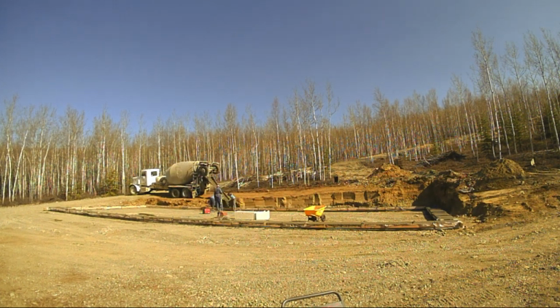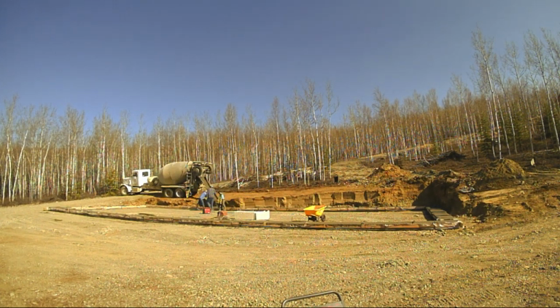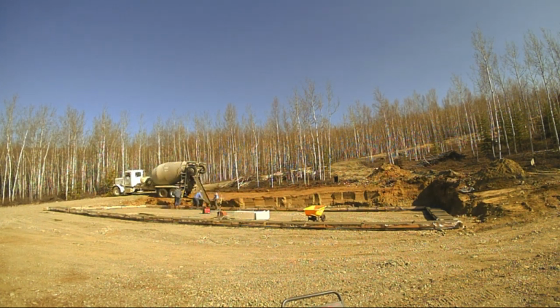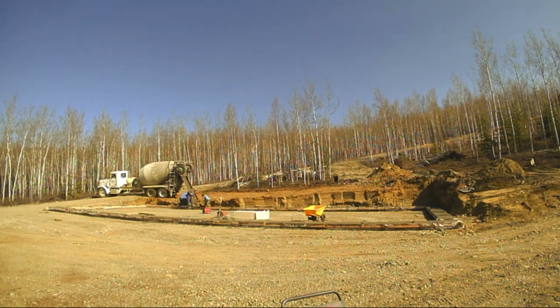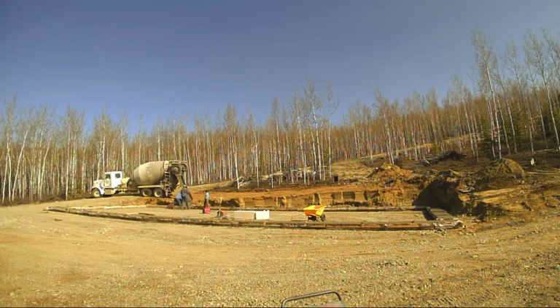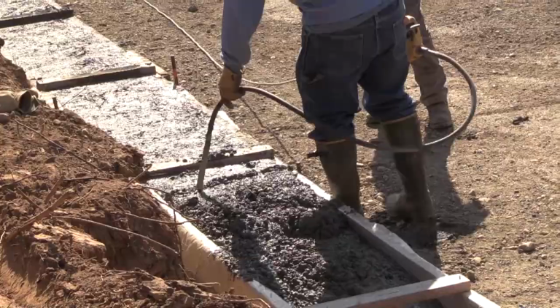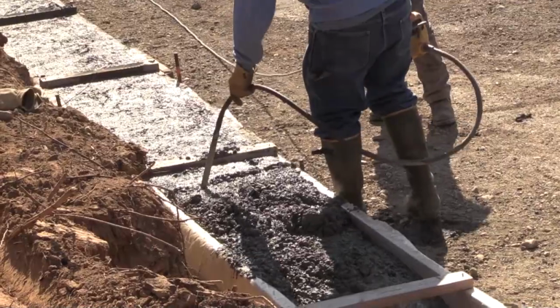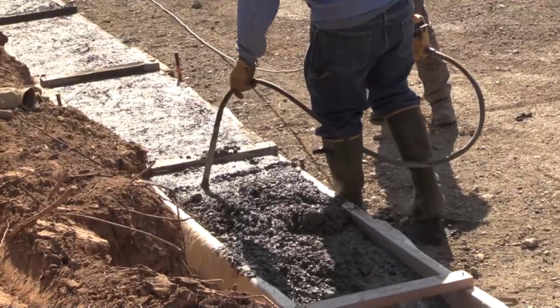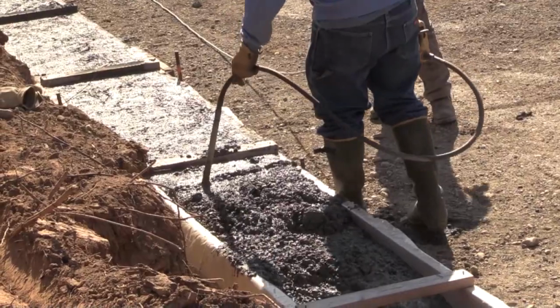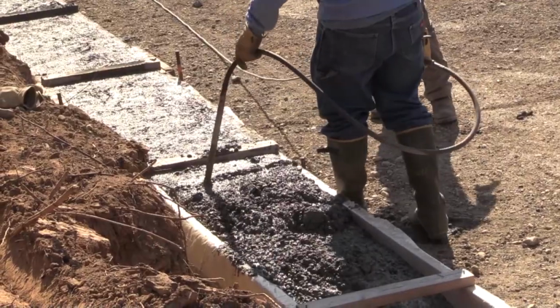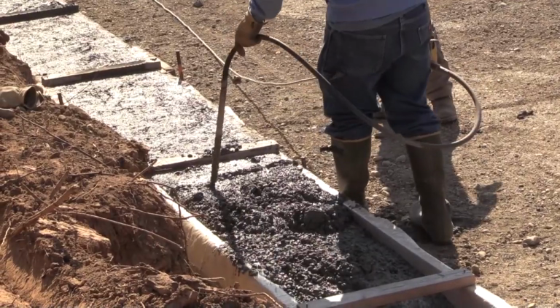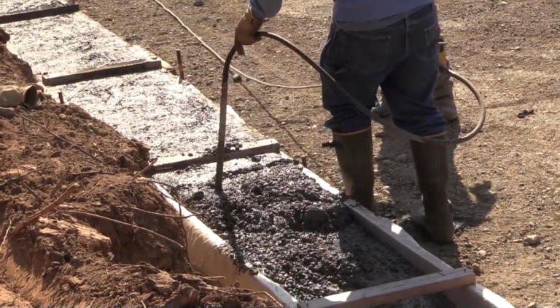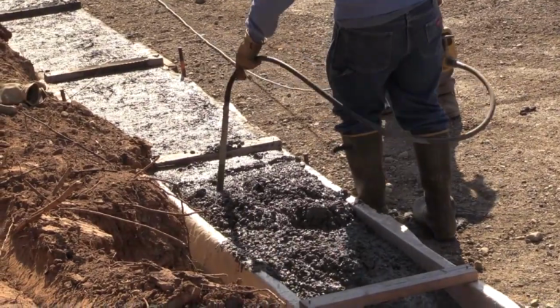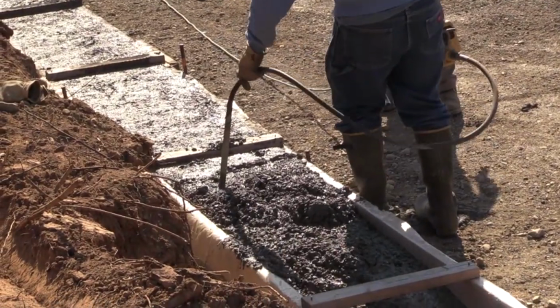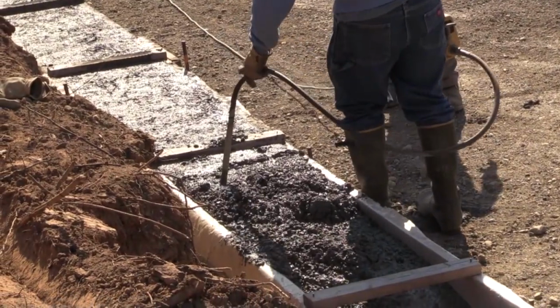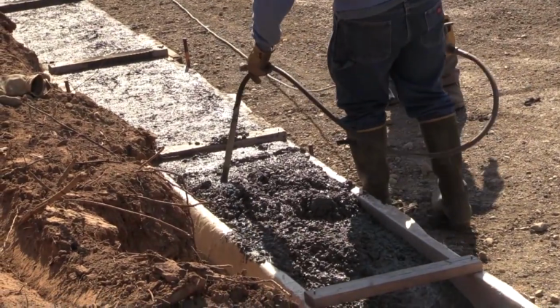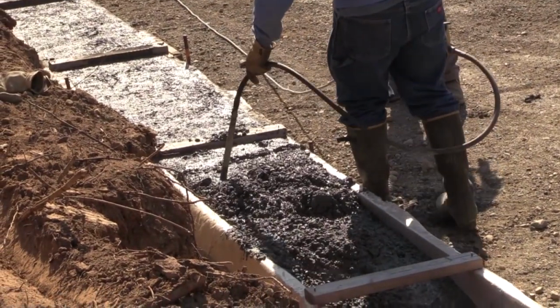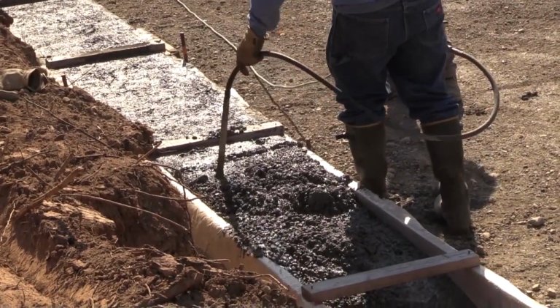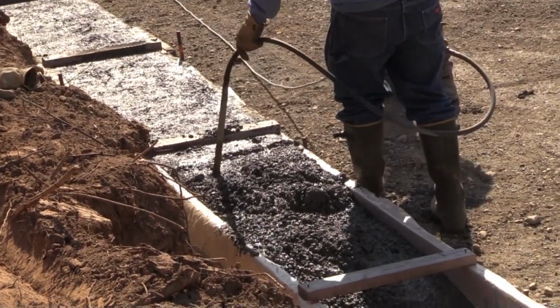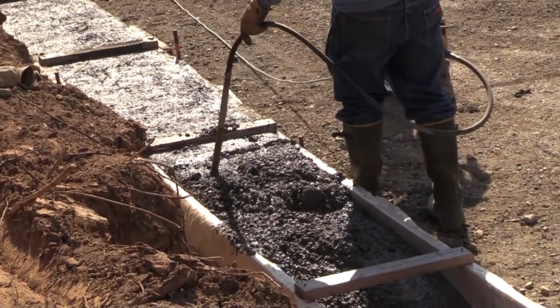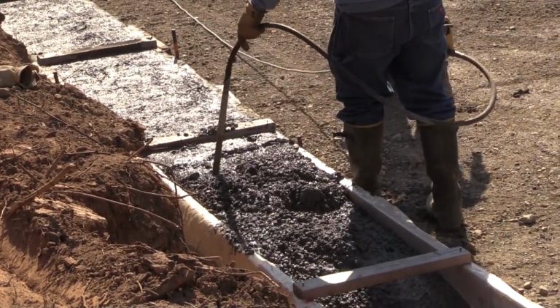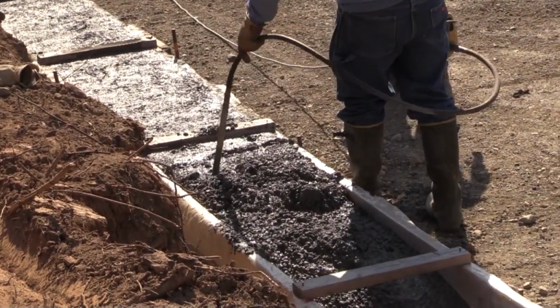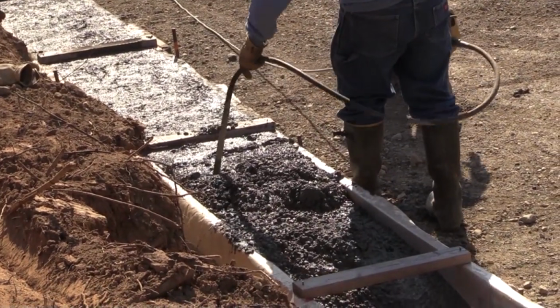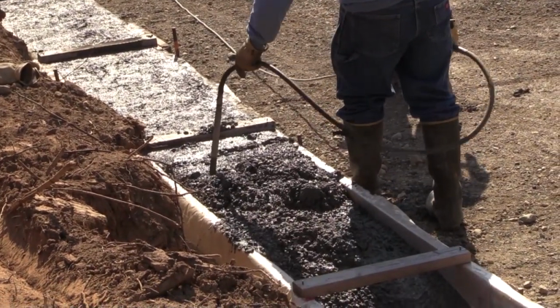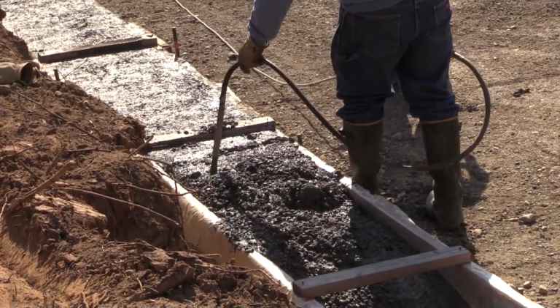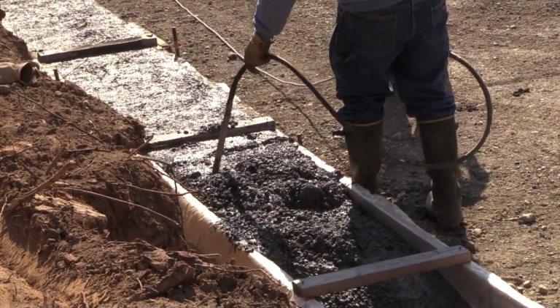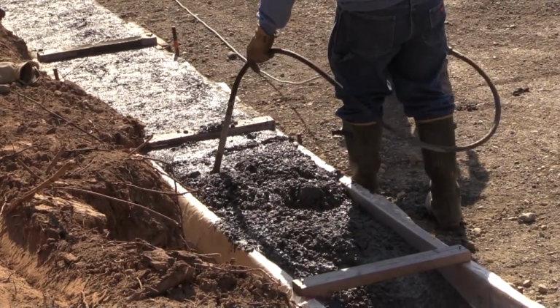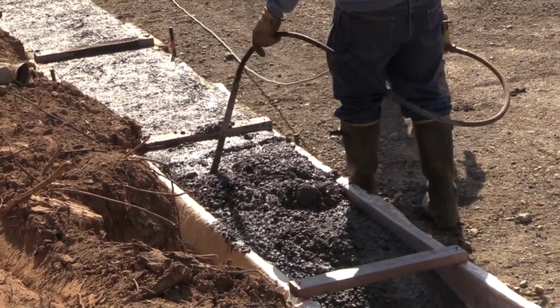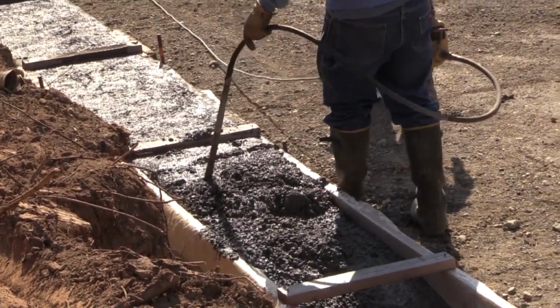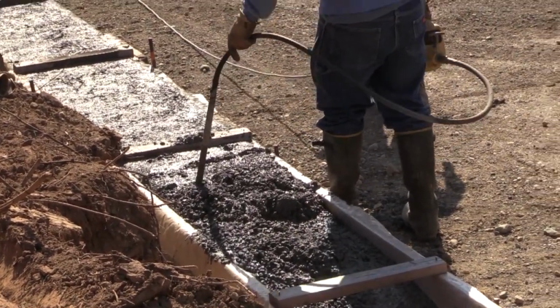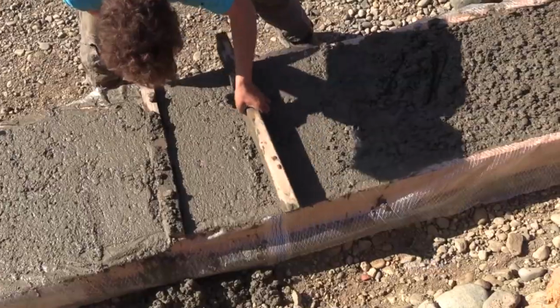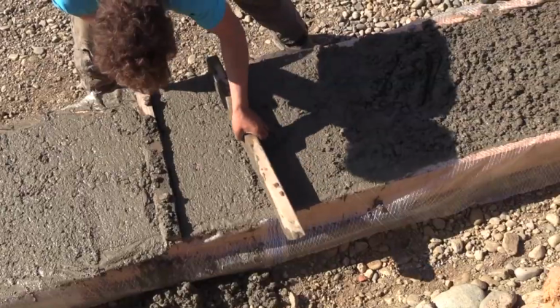The concrete truck came, we put the concrete in, vibrated it, and screeded it off.